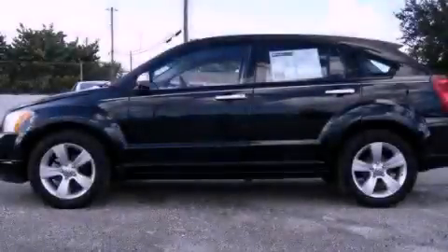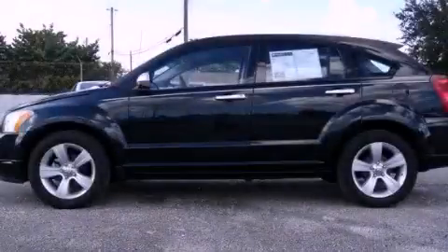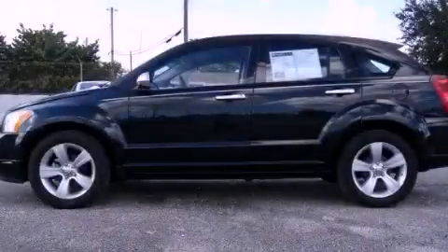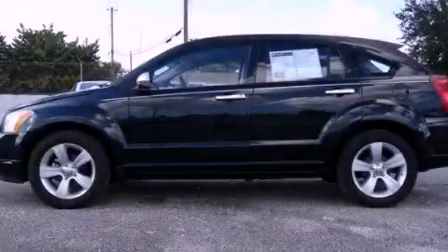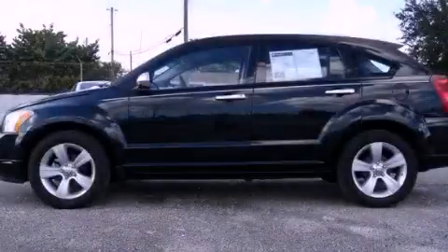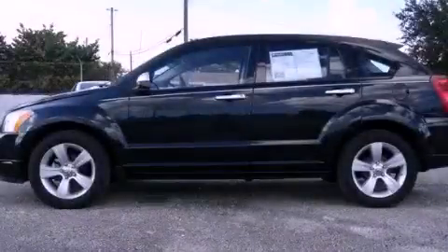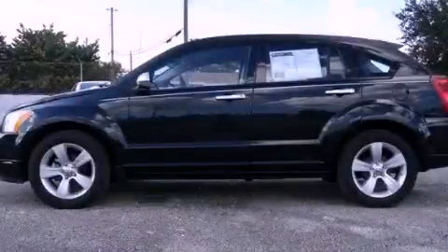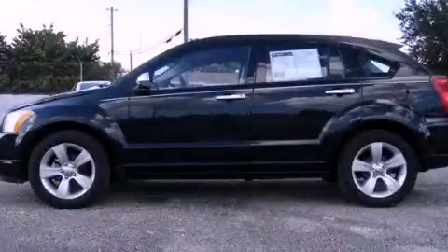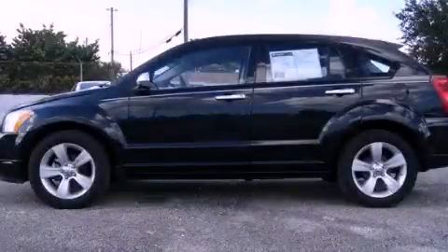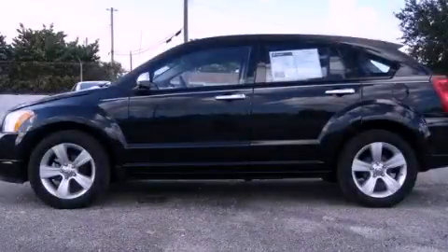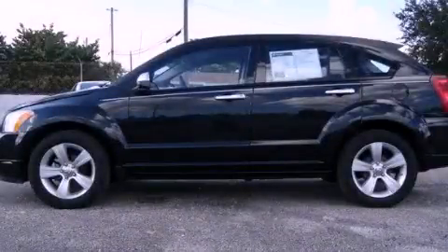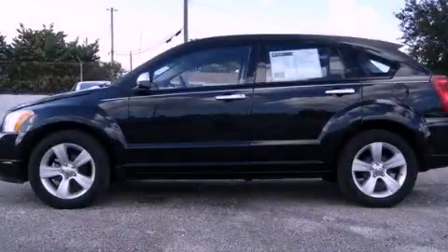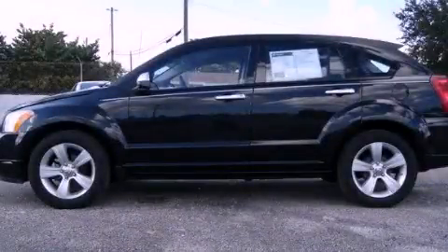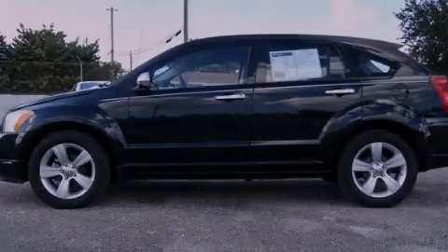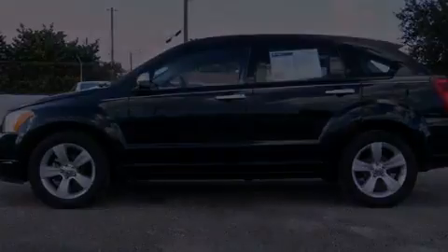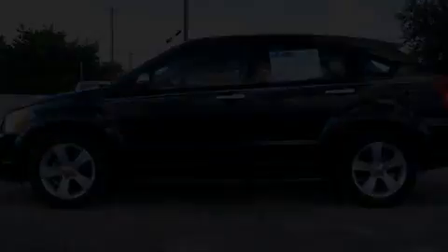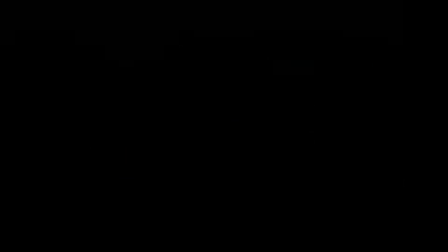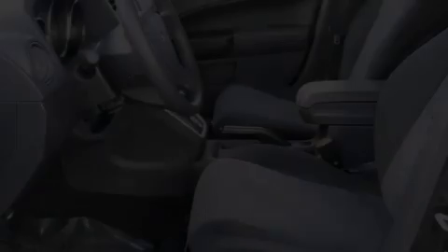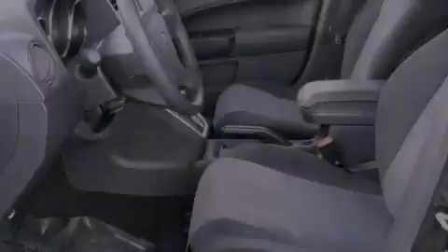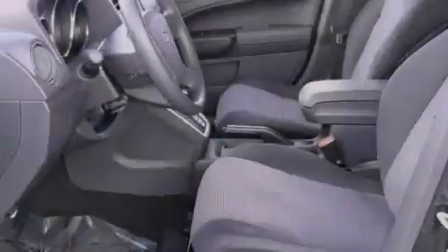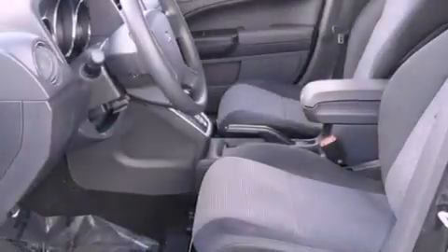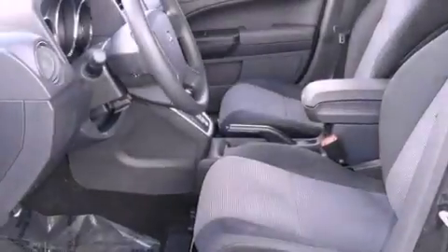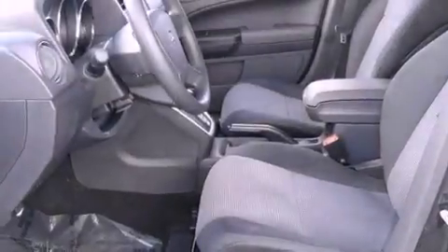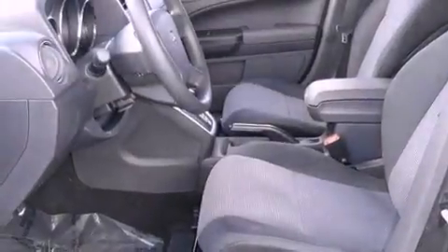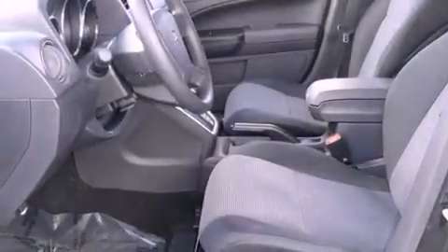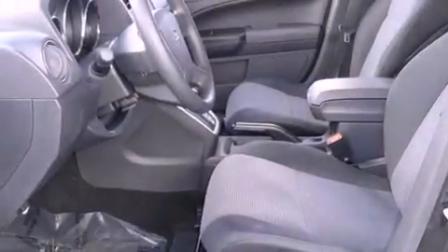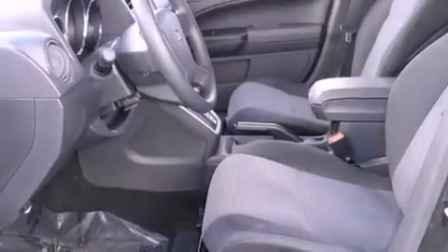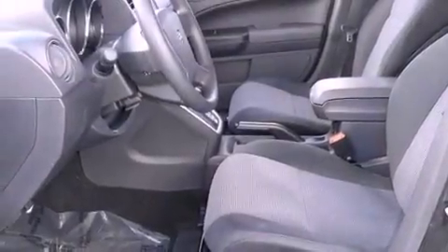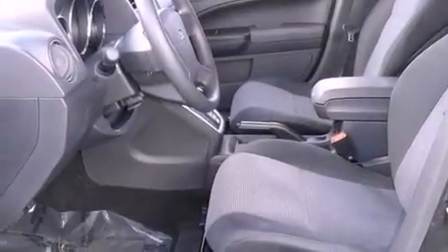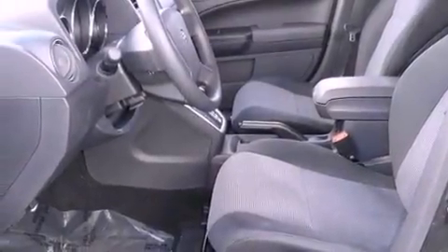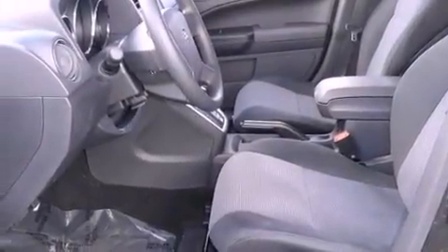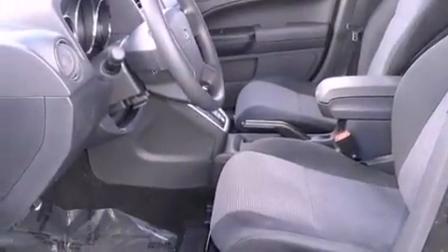This is a 2010 Dodge Caliber. It features a 2.0-liter four-cylinder engine and an automatic transmission.